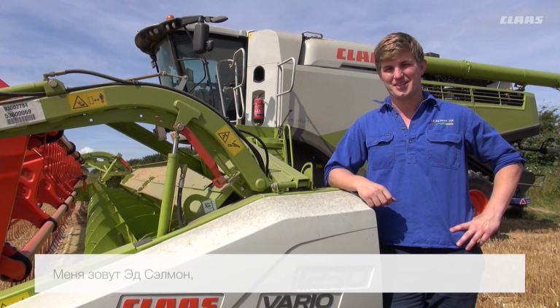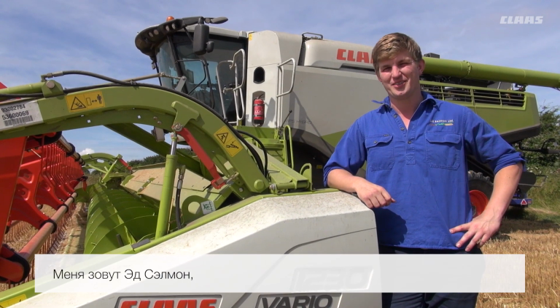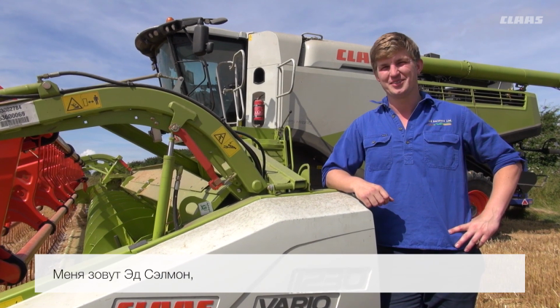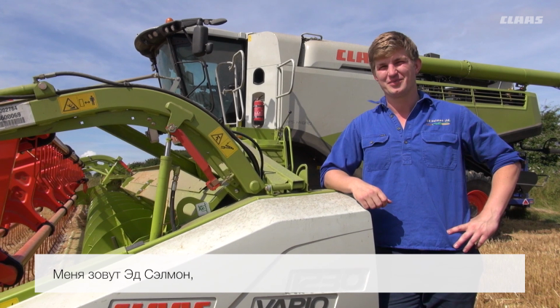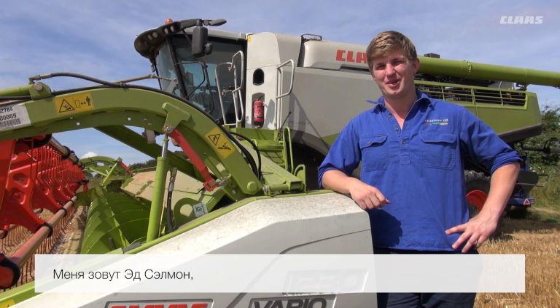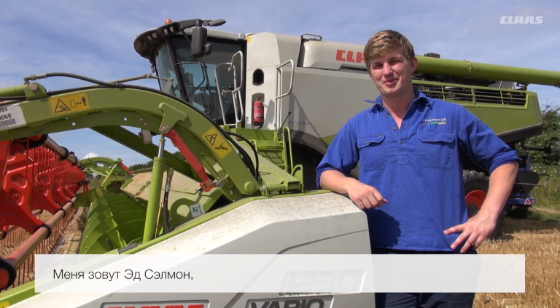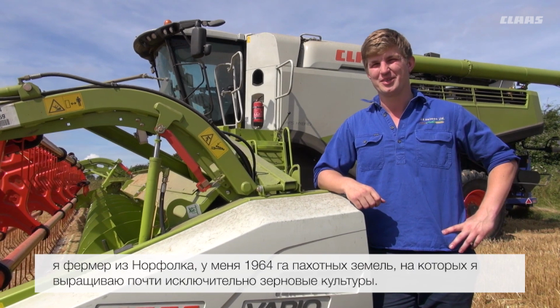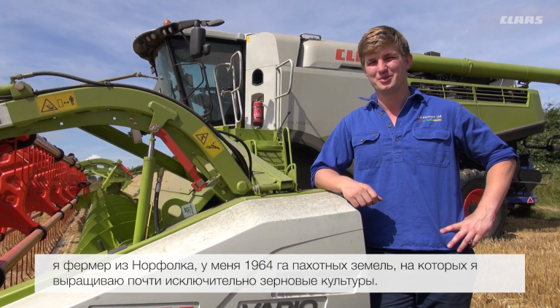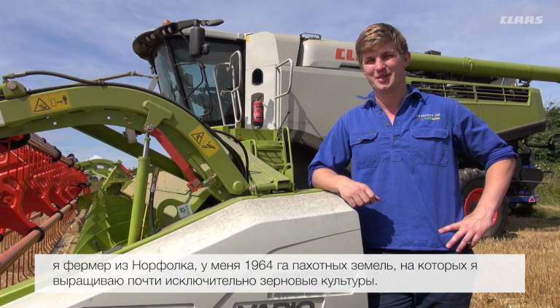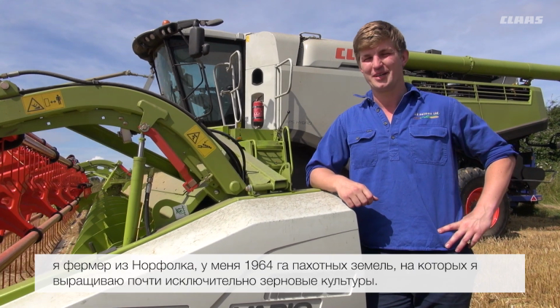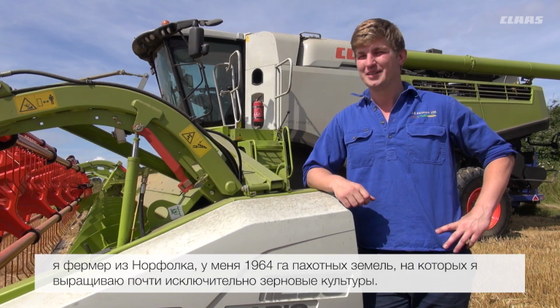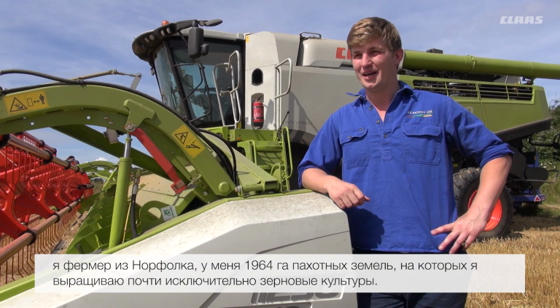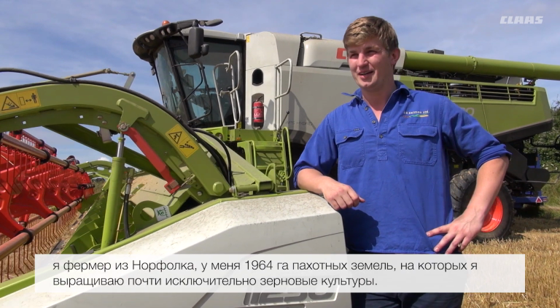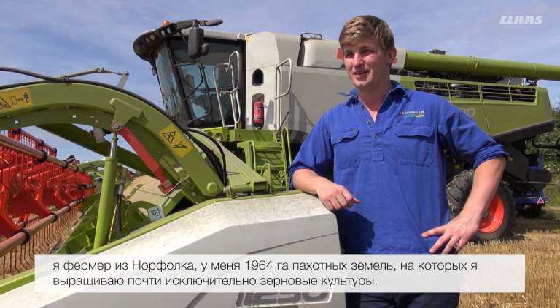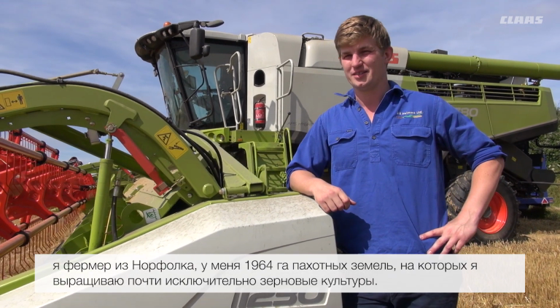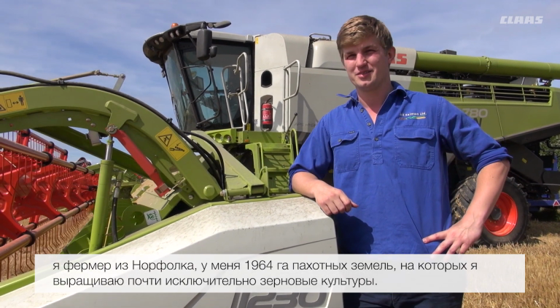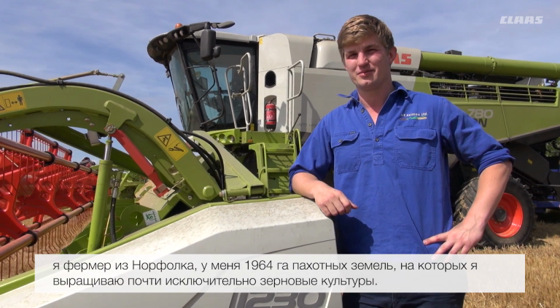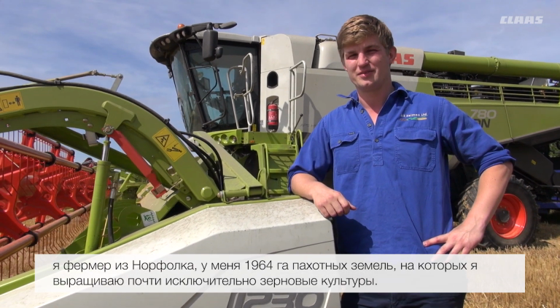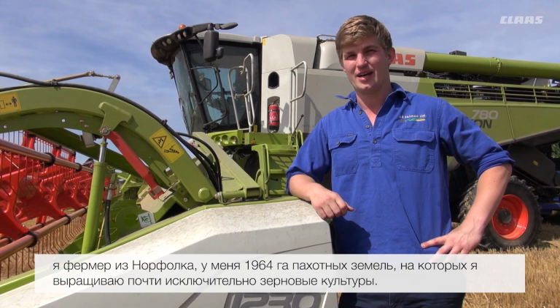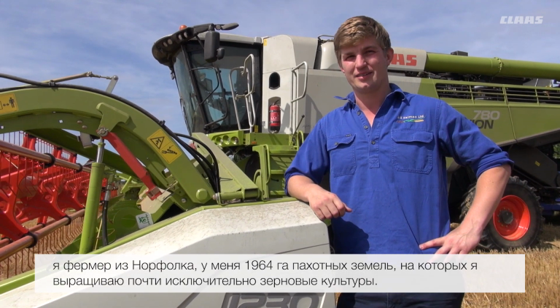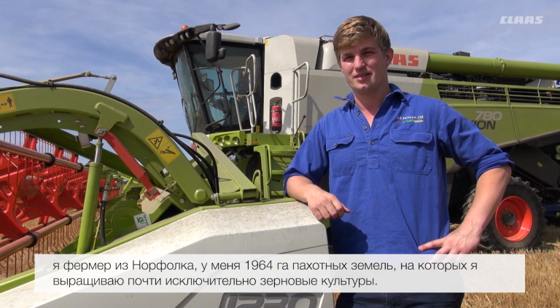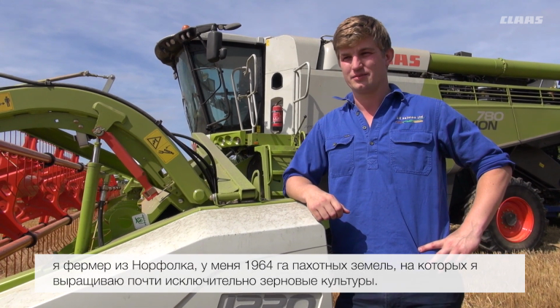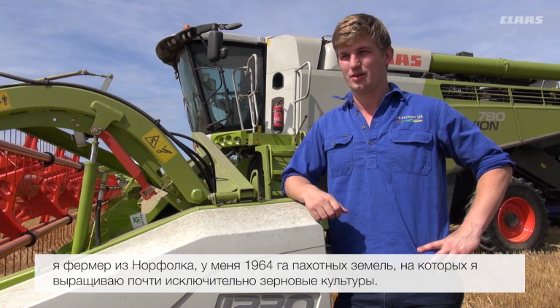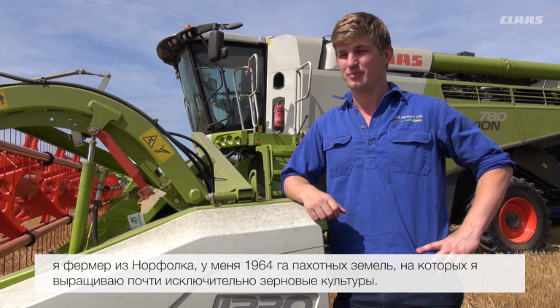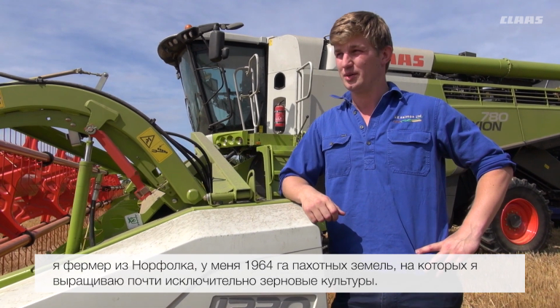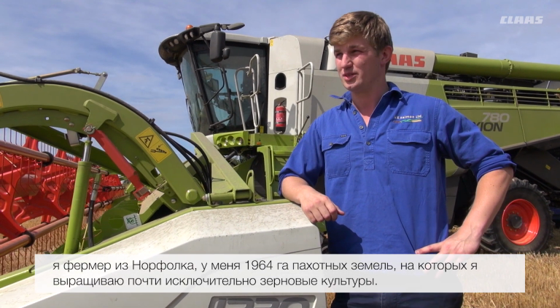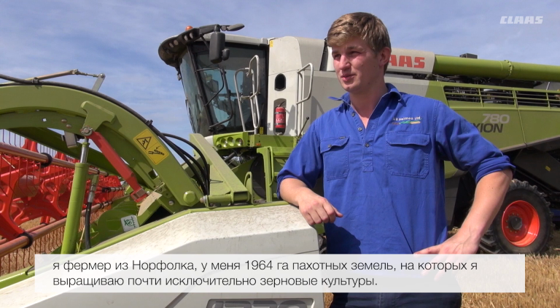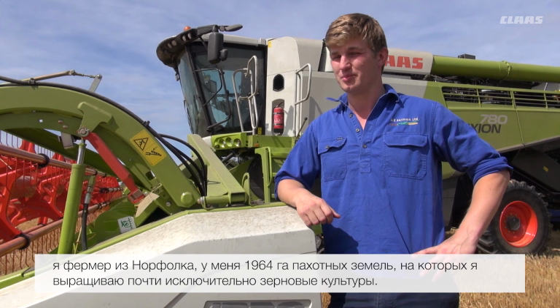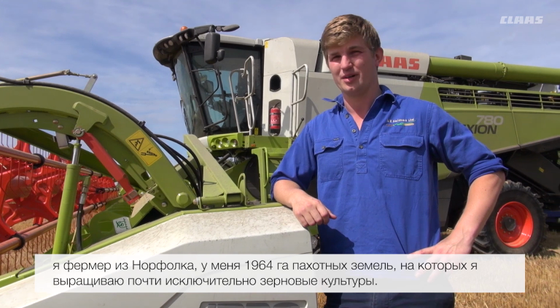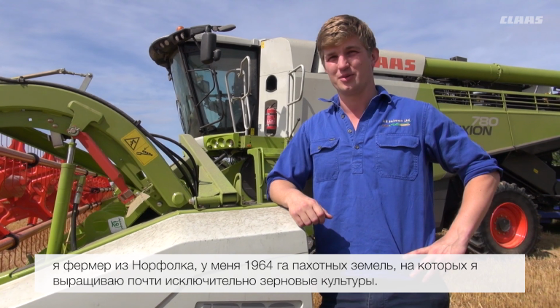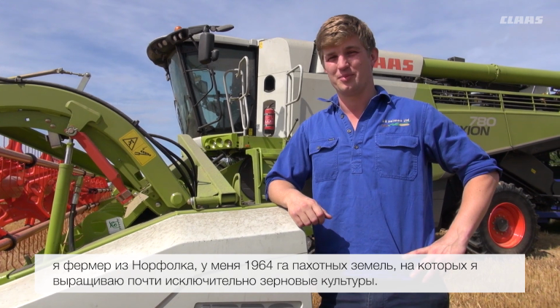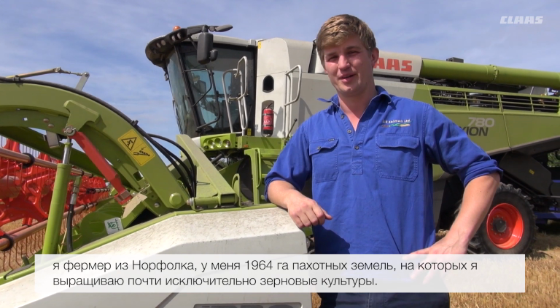Ed Salmon, farming Mid-Norfolk, 1950 hectares, pretty much all combinable cropping.